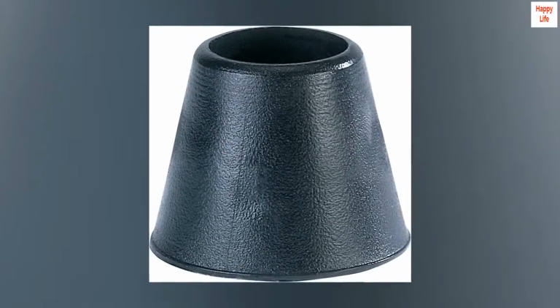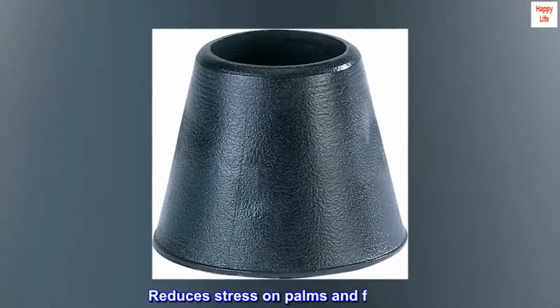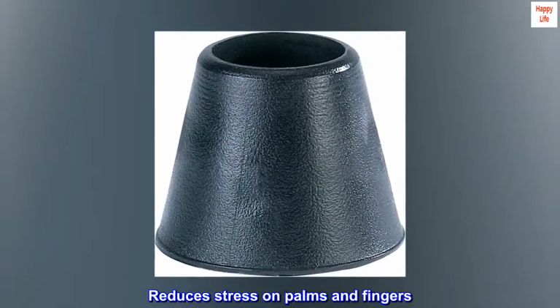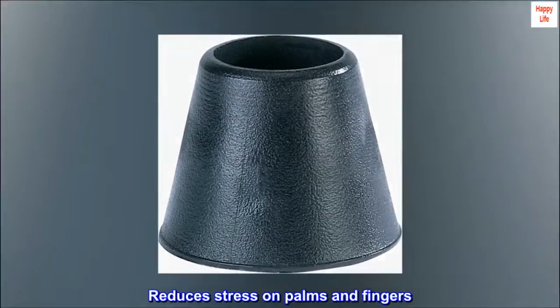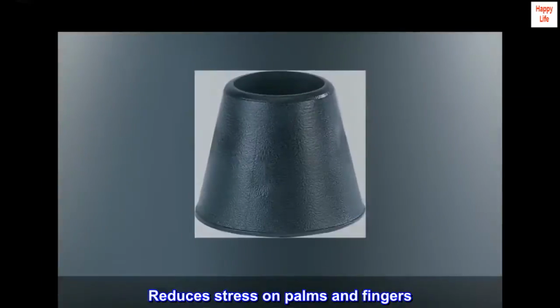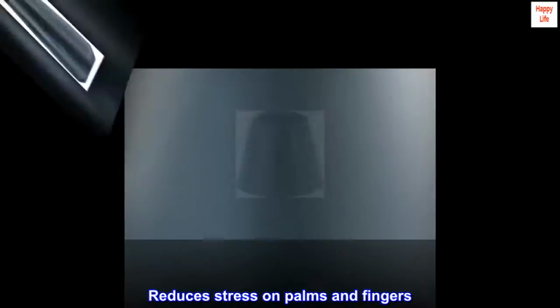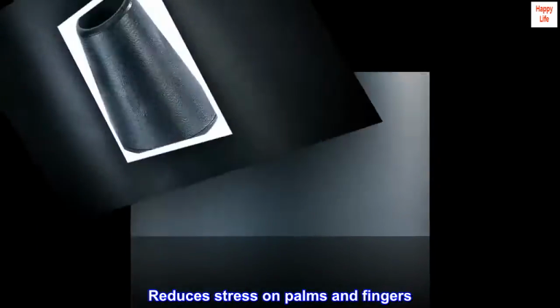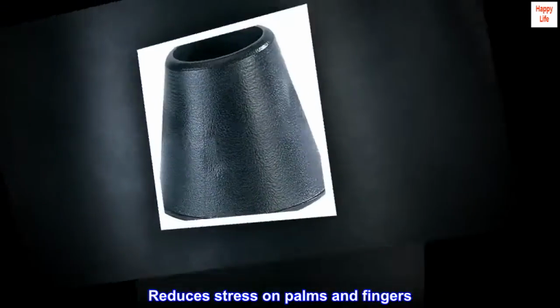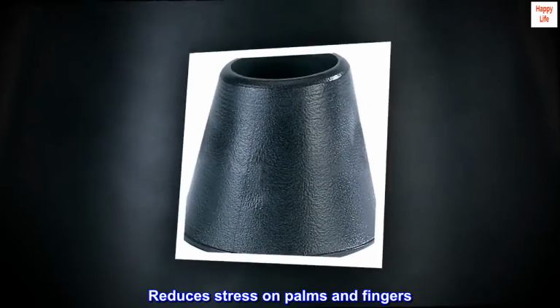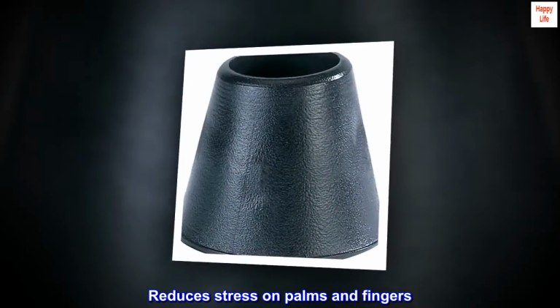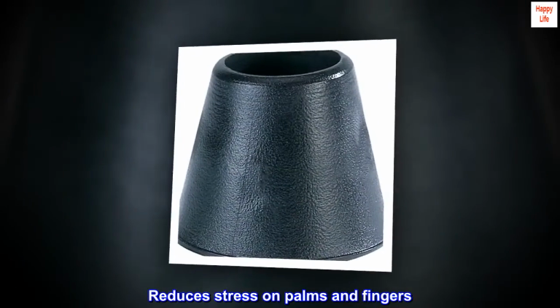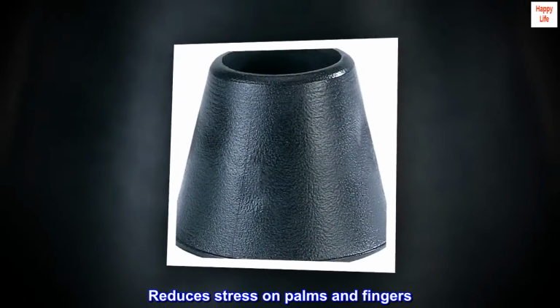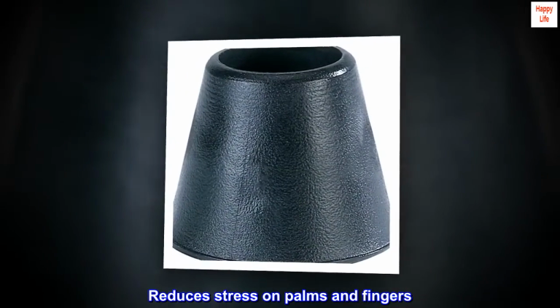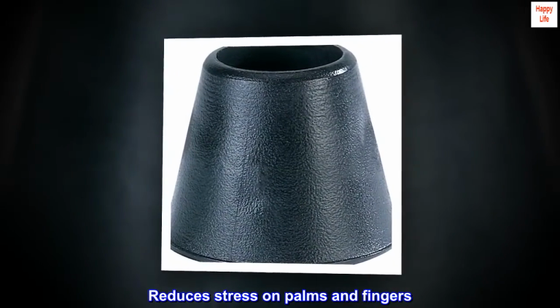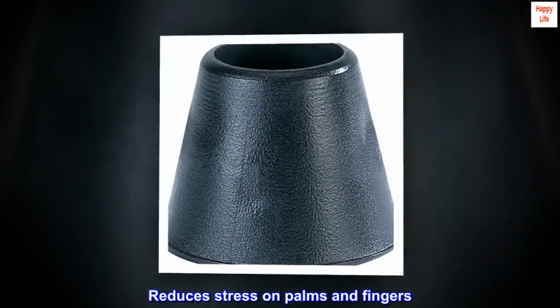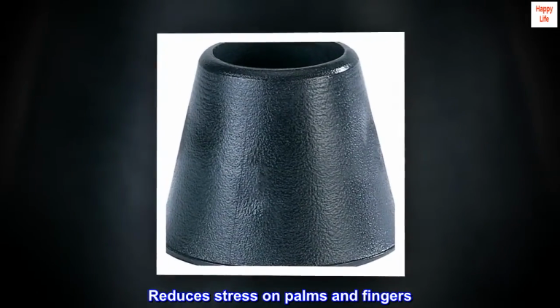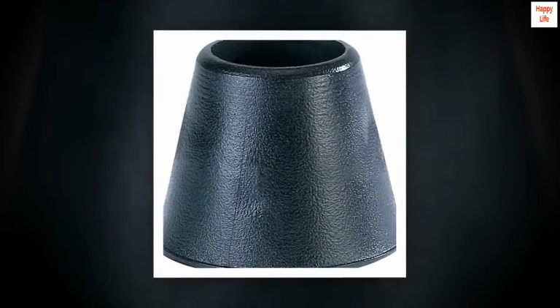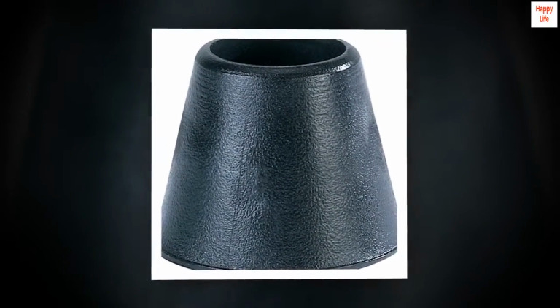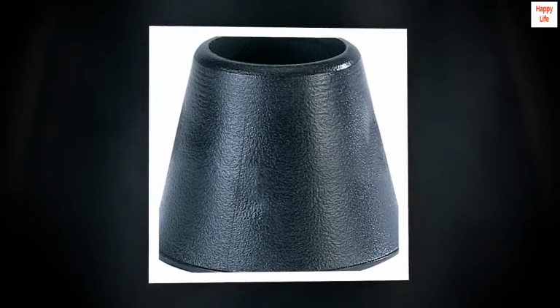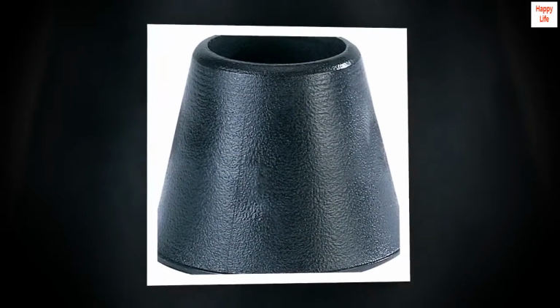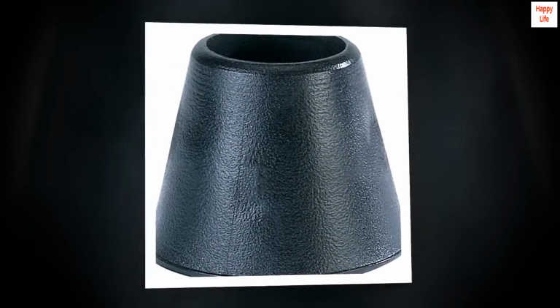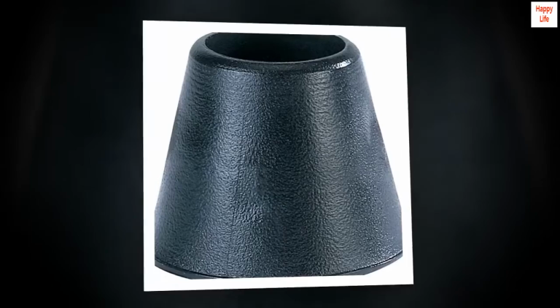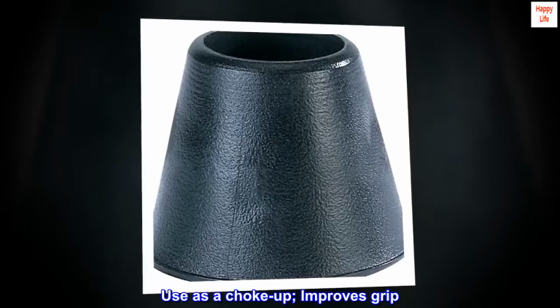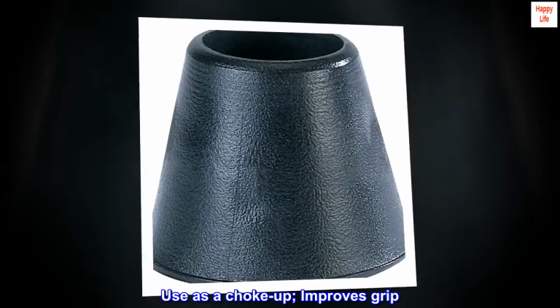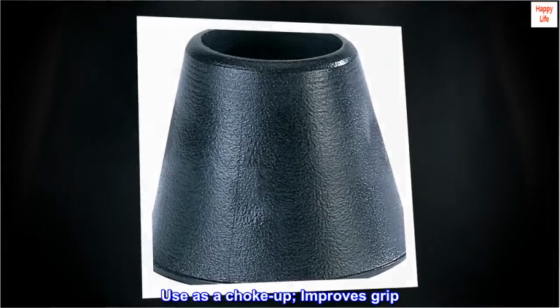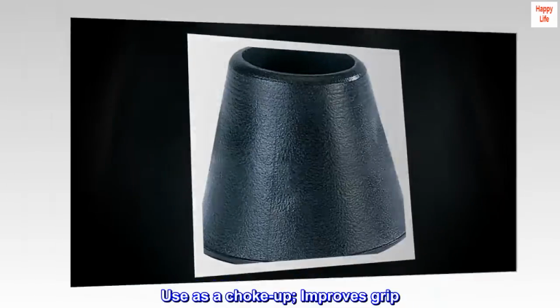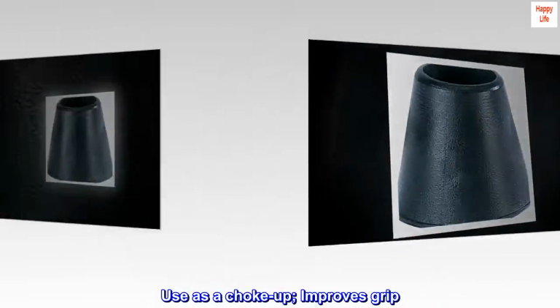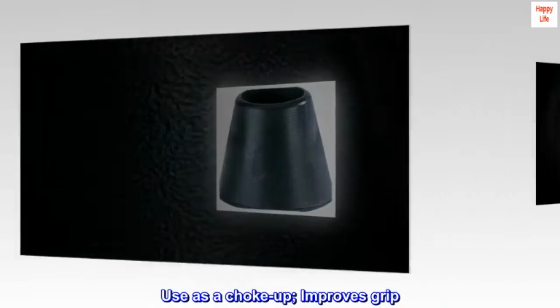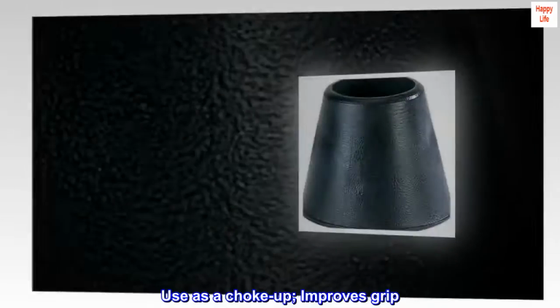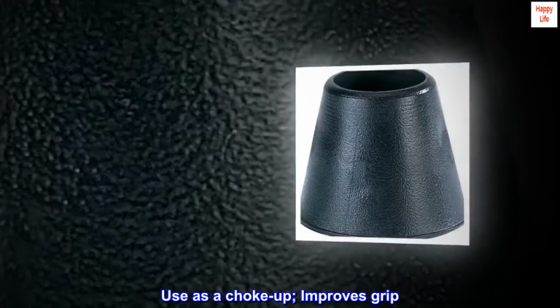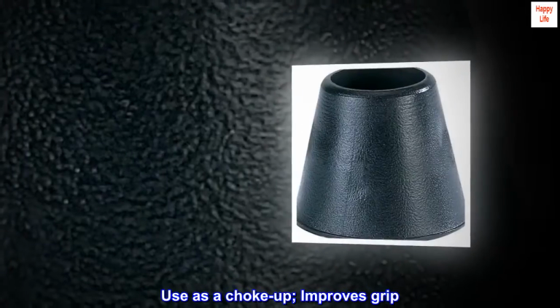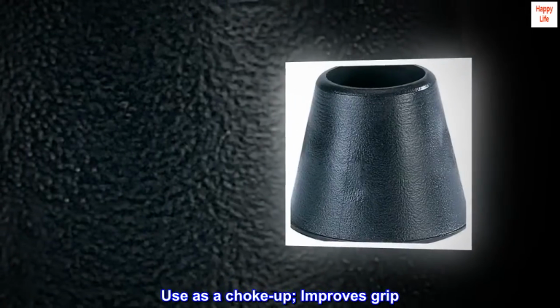Reduces stress on palms and fingers. Use as a choke-up. Improves grip.